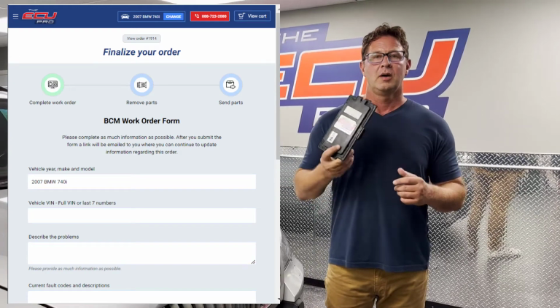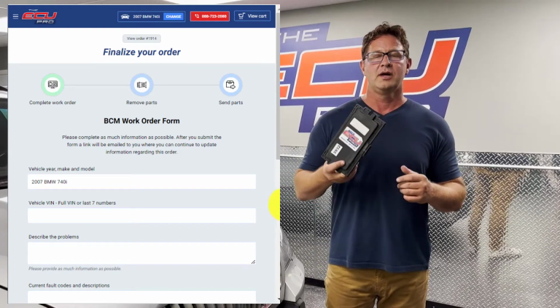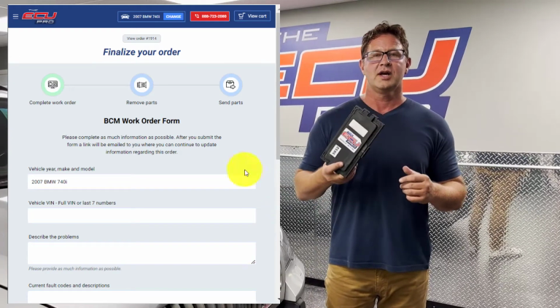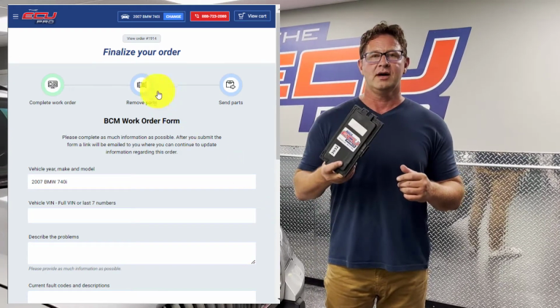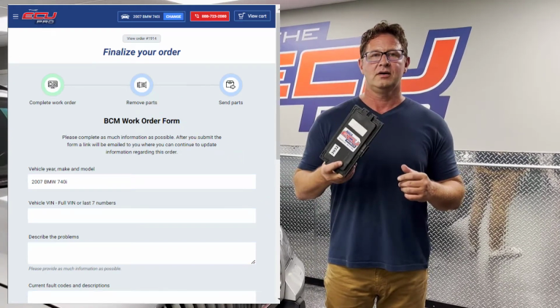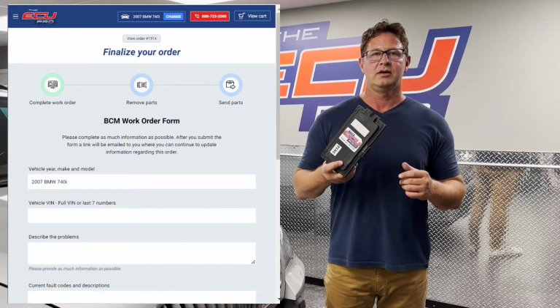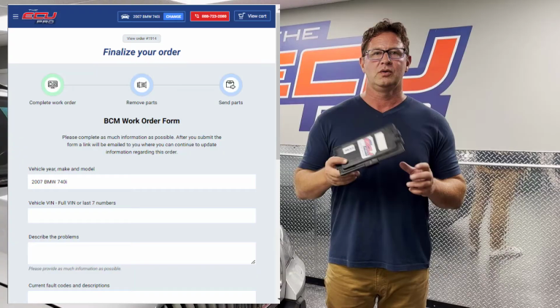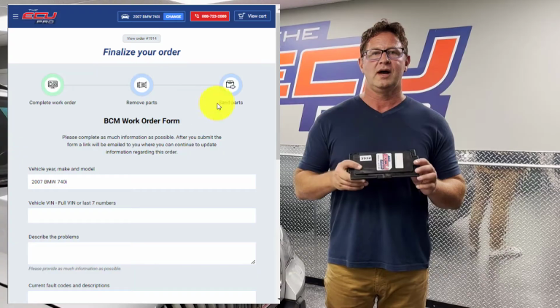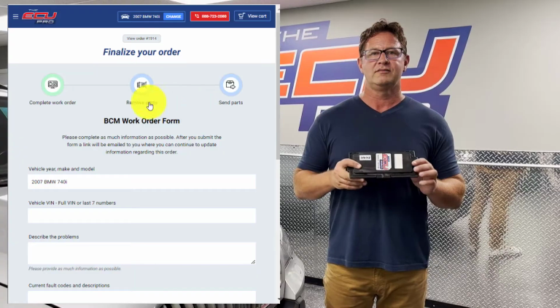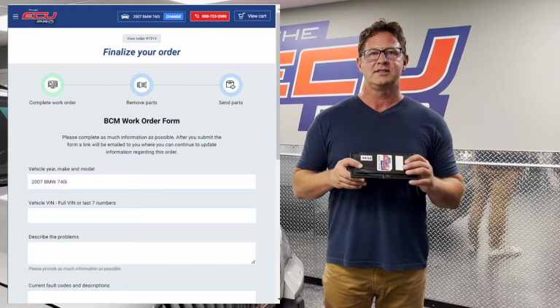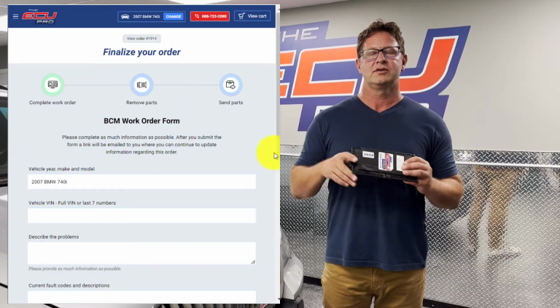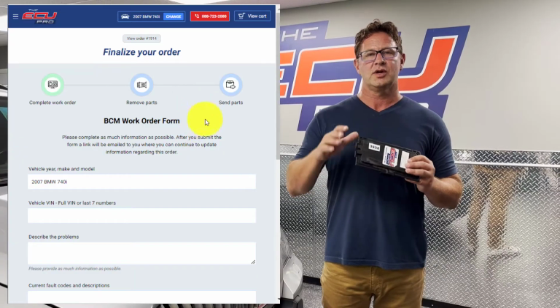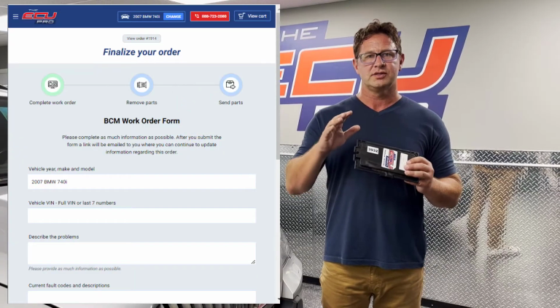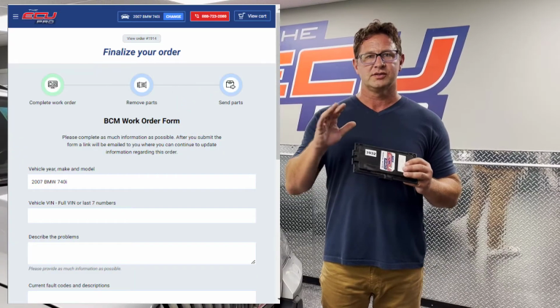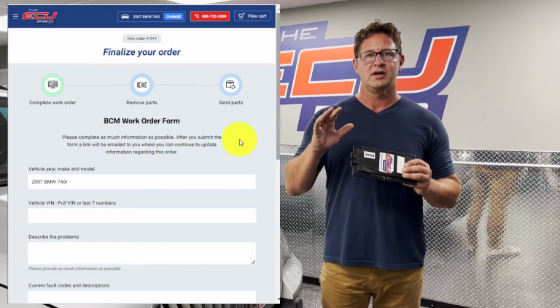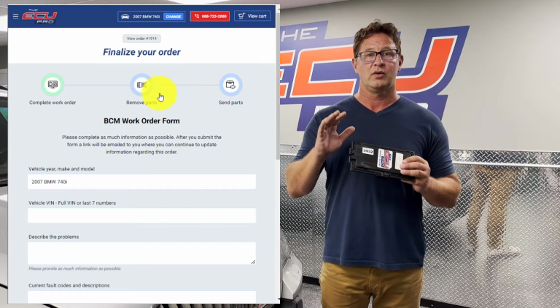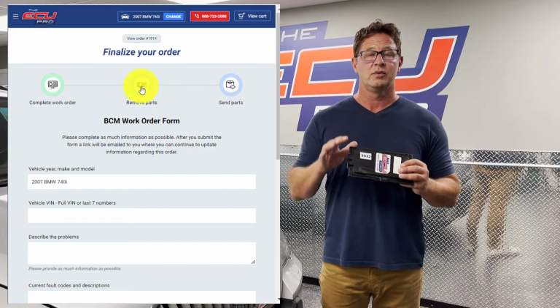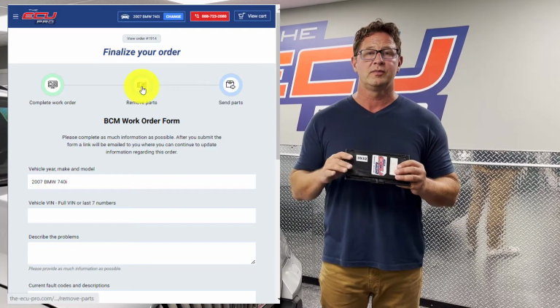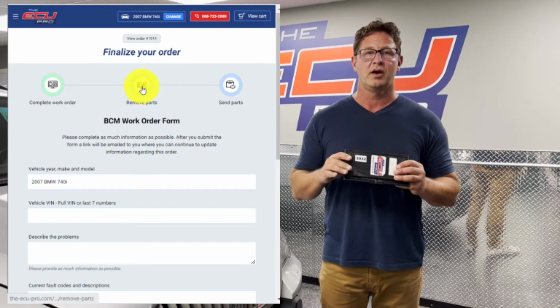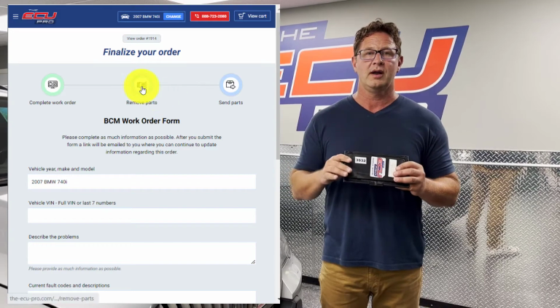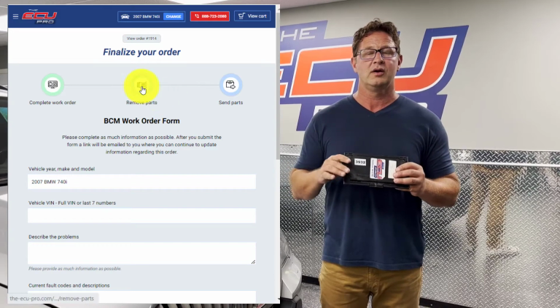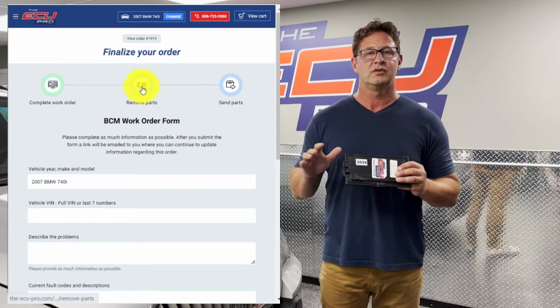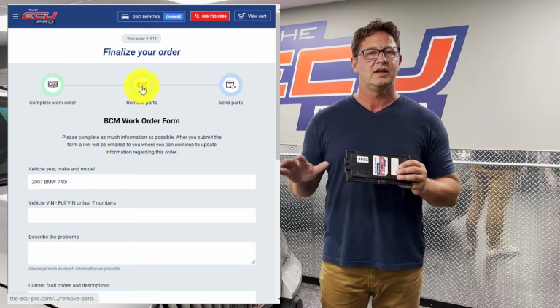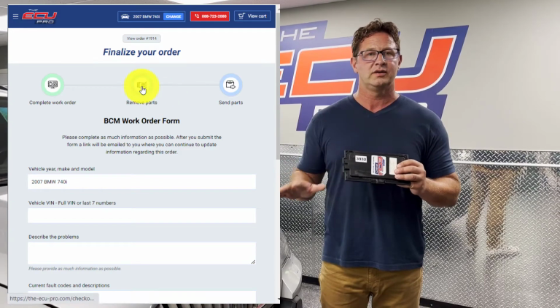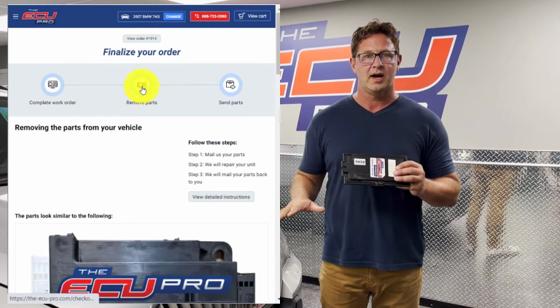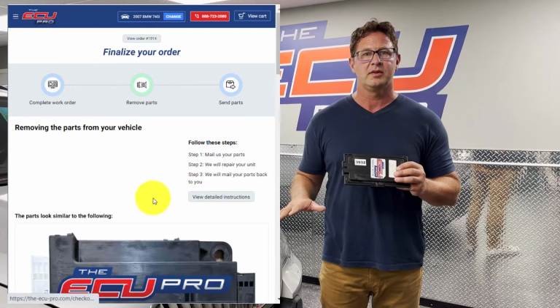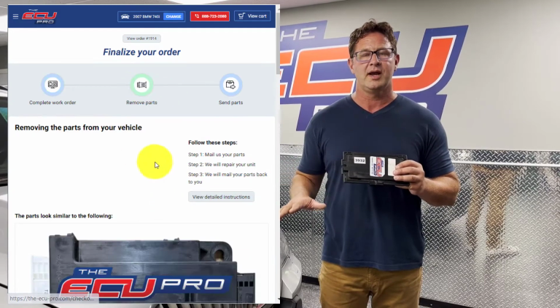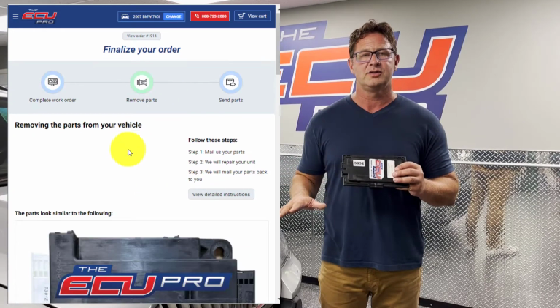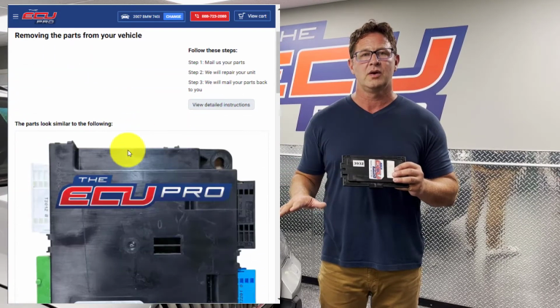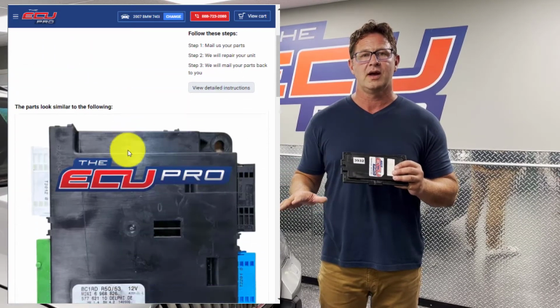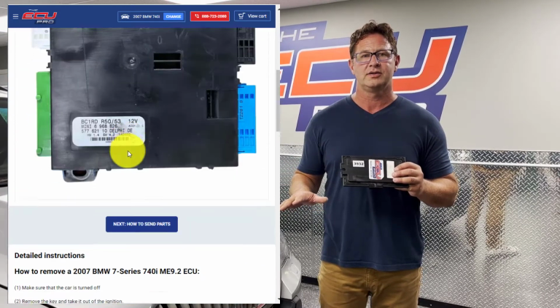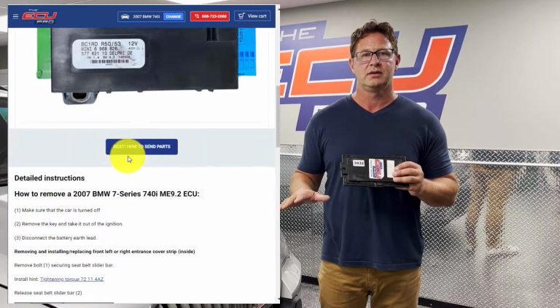Upon checkout you will have detailed instructions on how to remove the part, and also a video at the bottom of the page showing you how to do it.